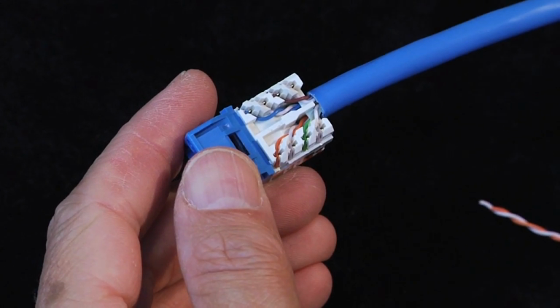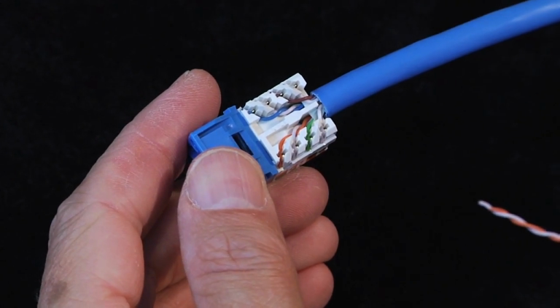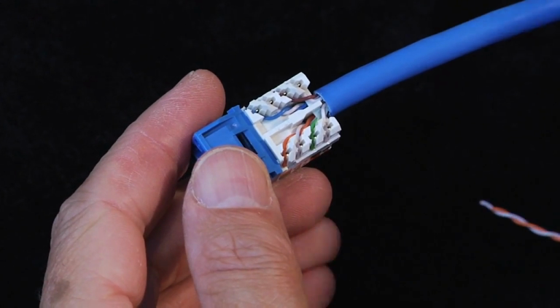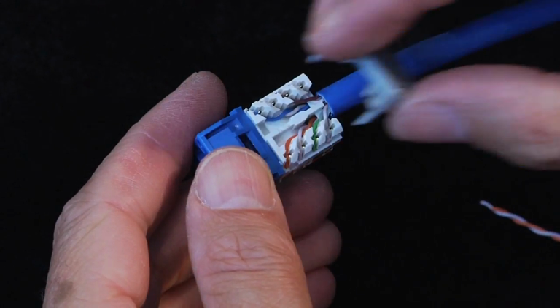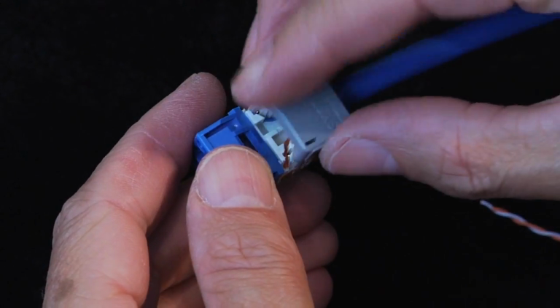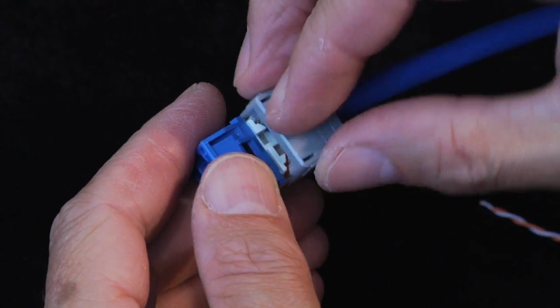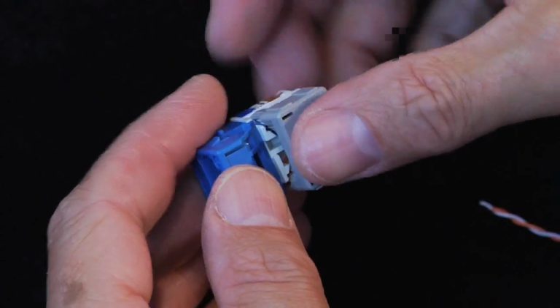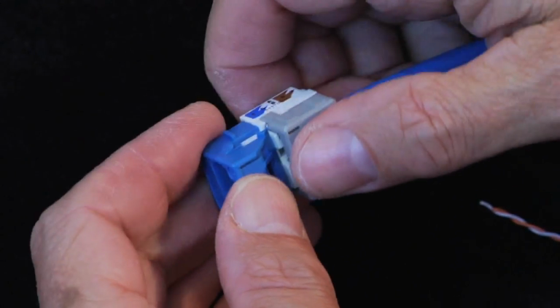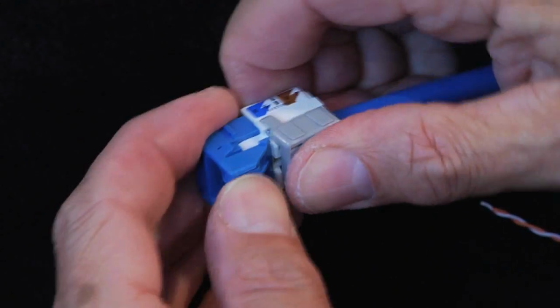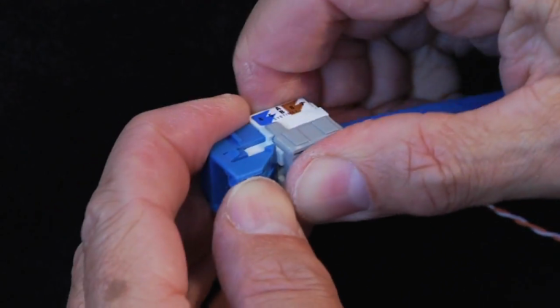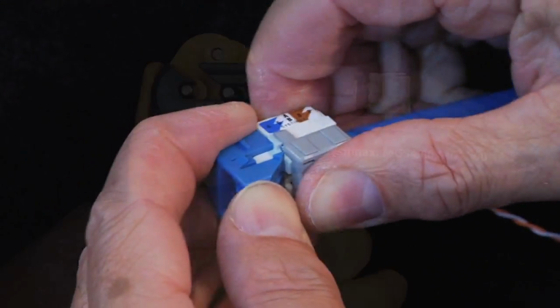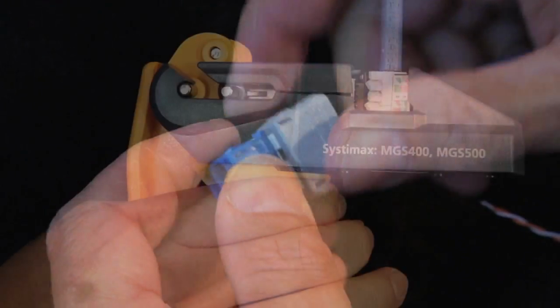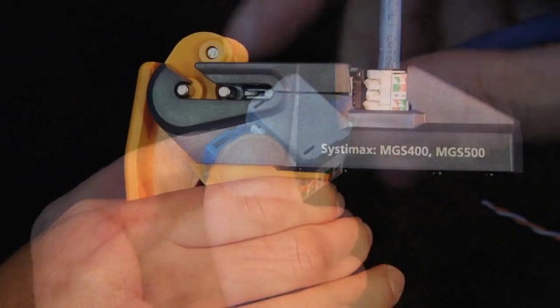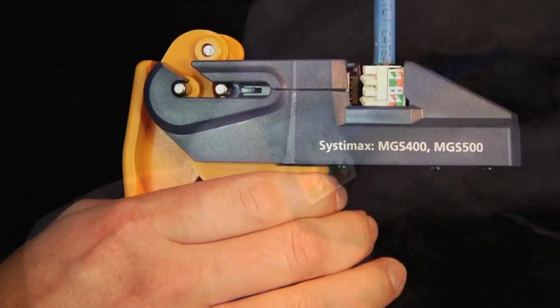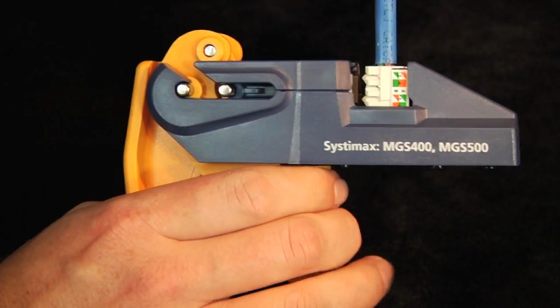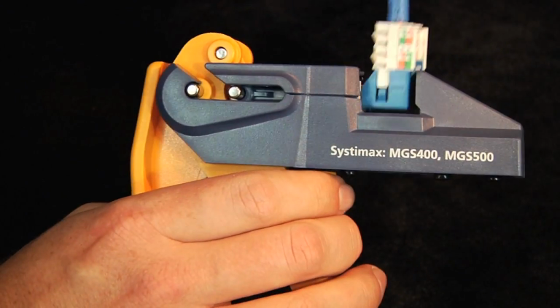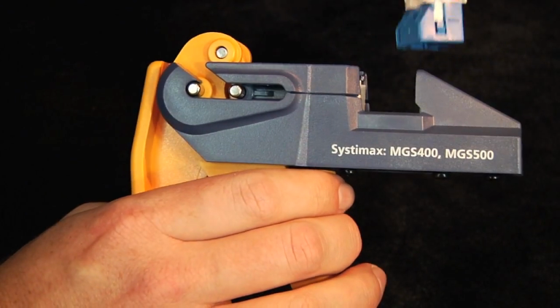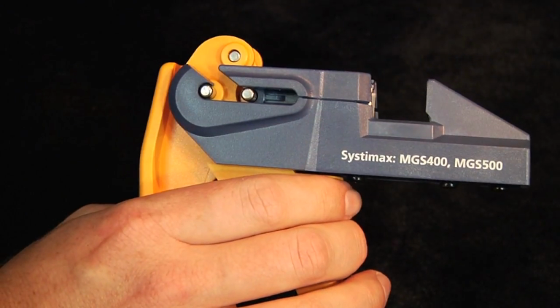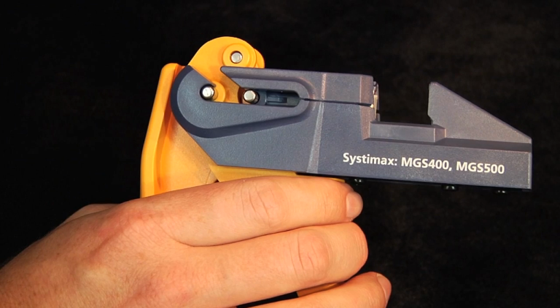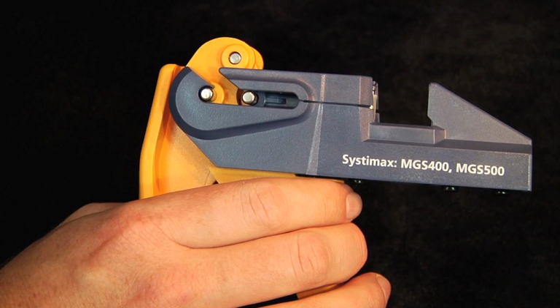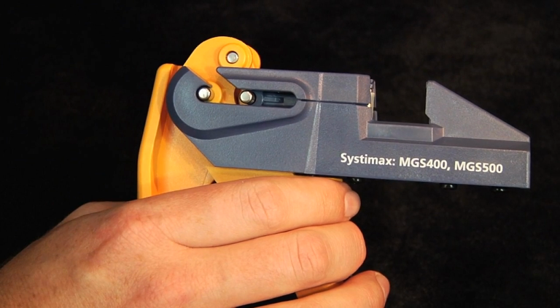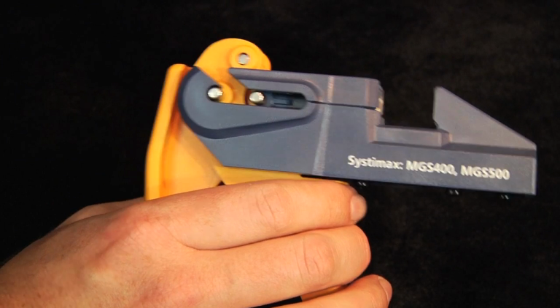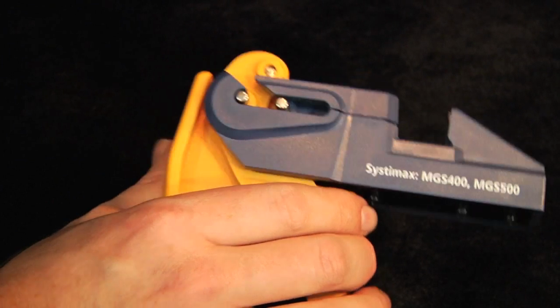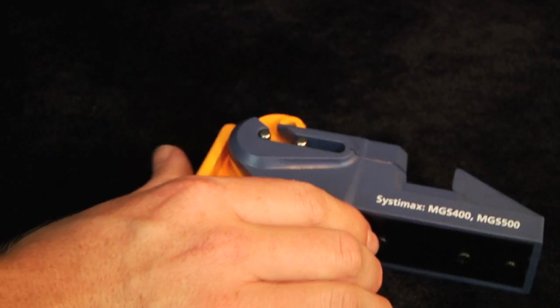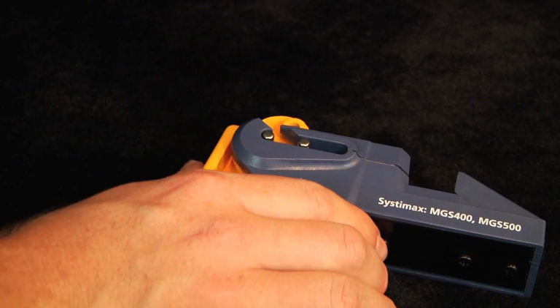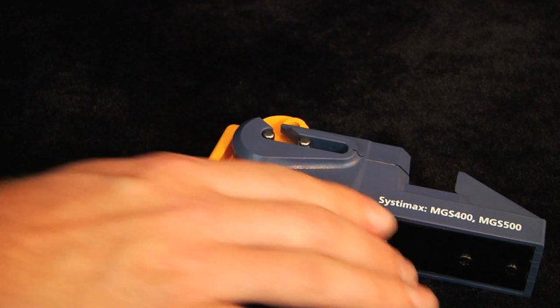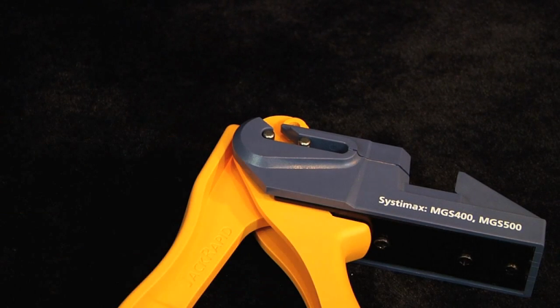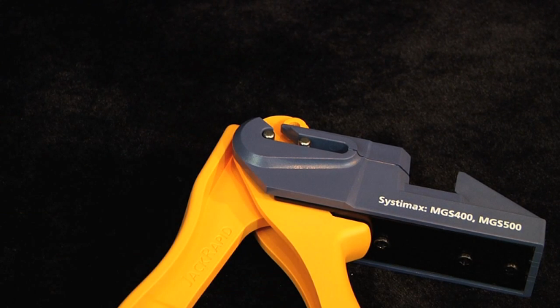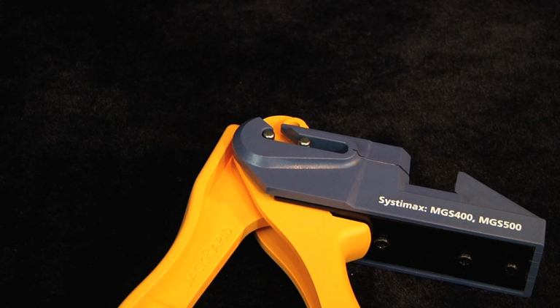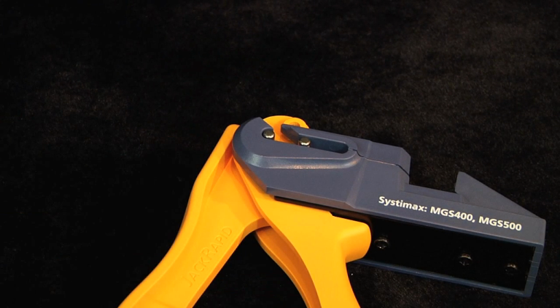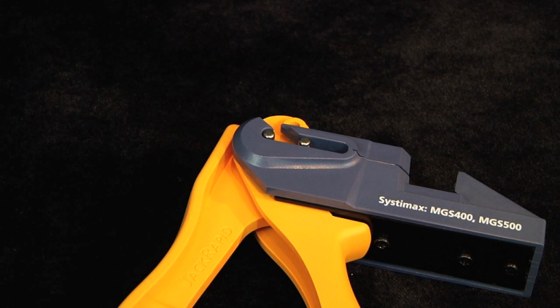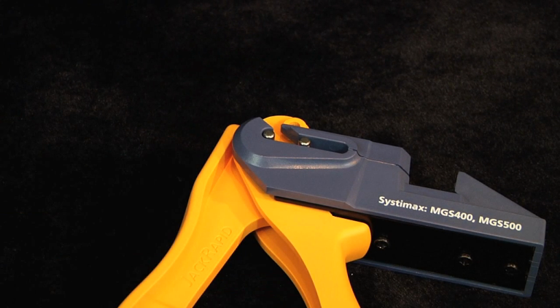Terminating cable while eliminating the hassle. The Fluke JackRapid termination tool for Systemax cables and outlets makes it possible.